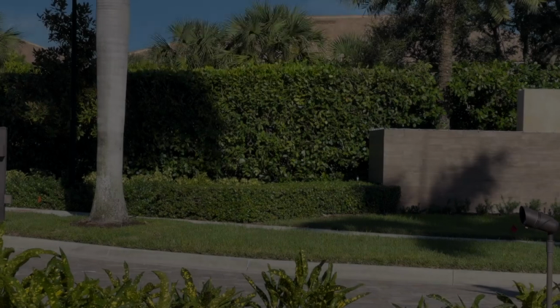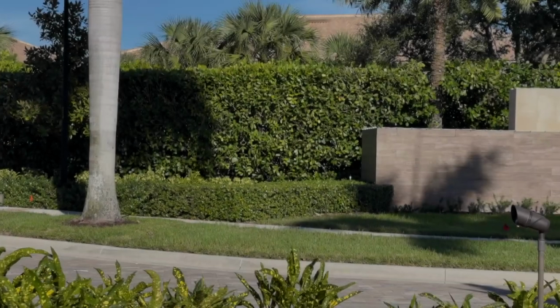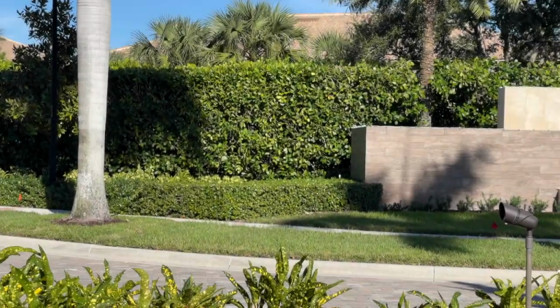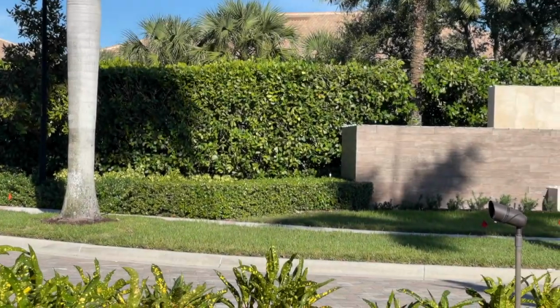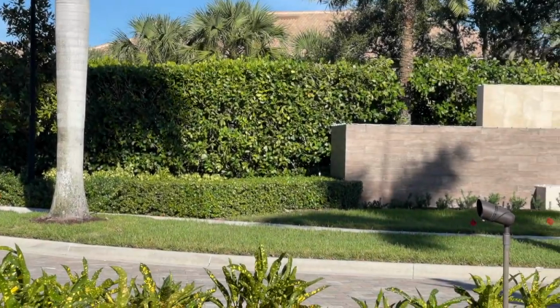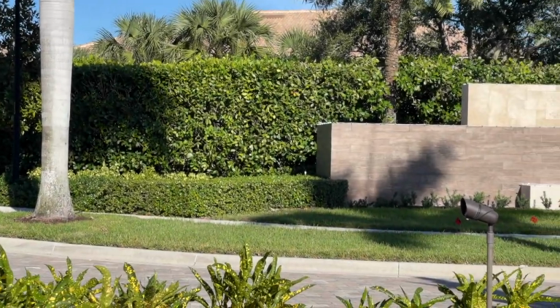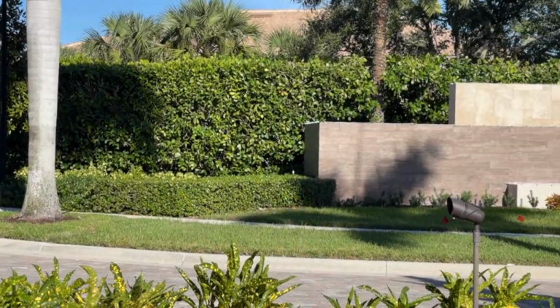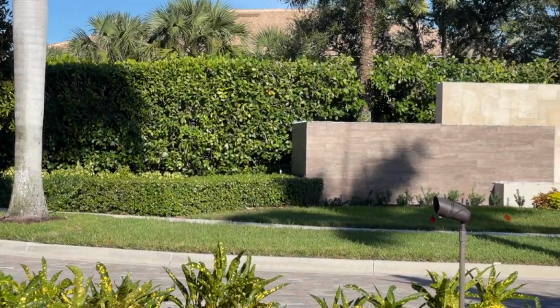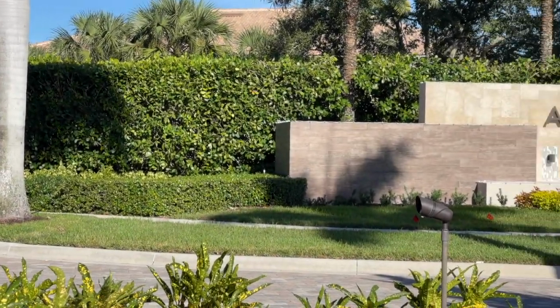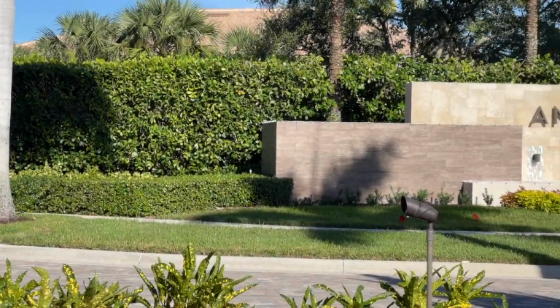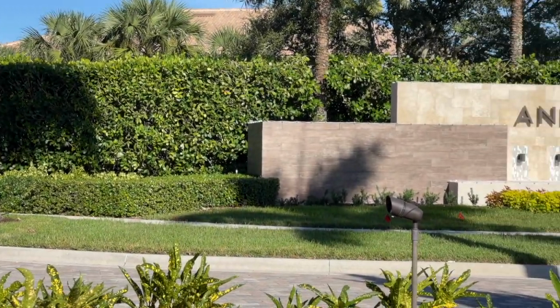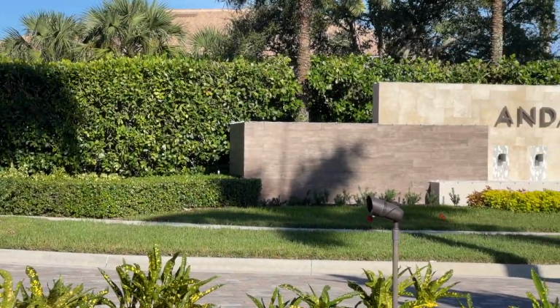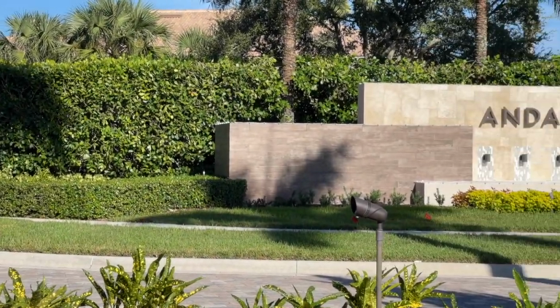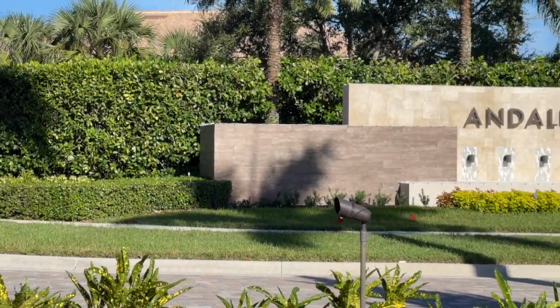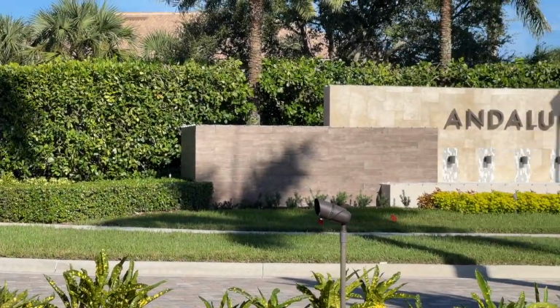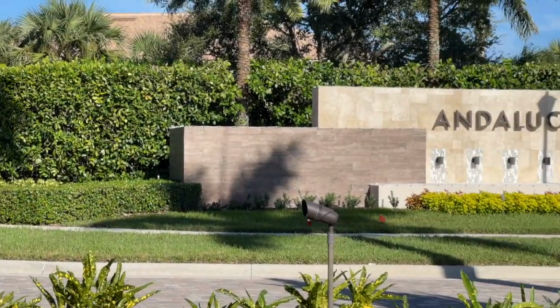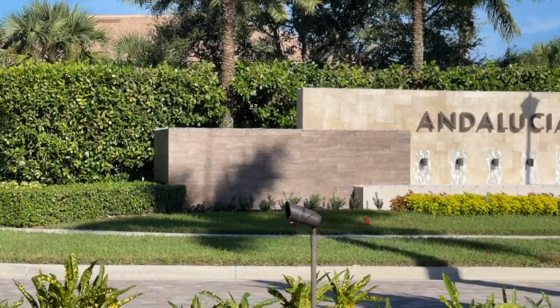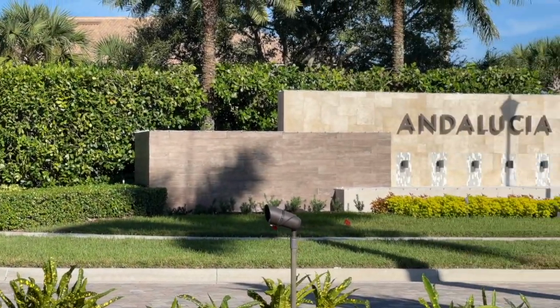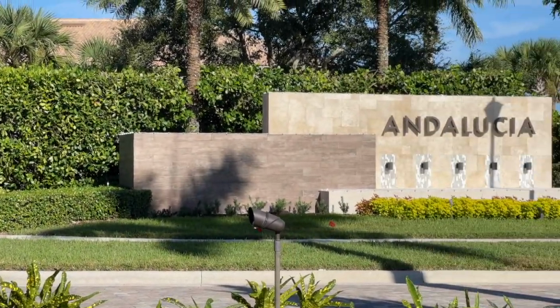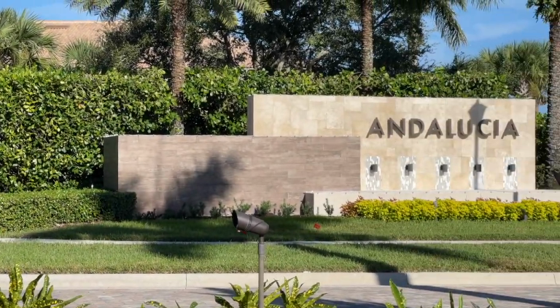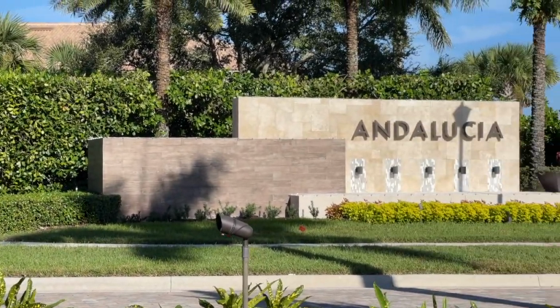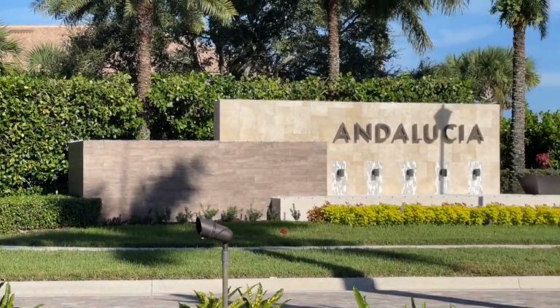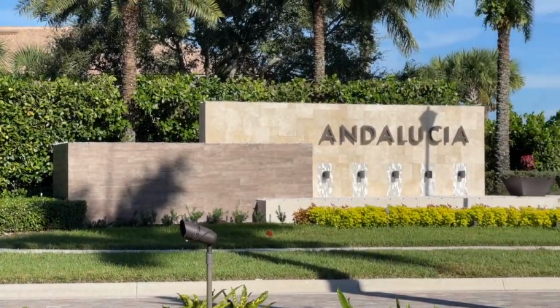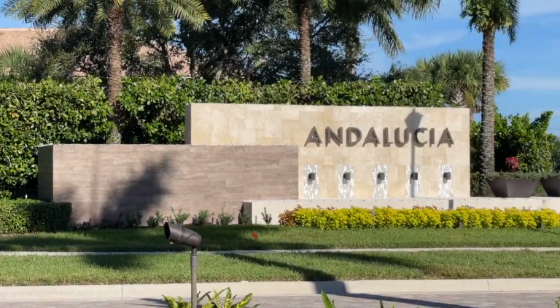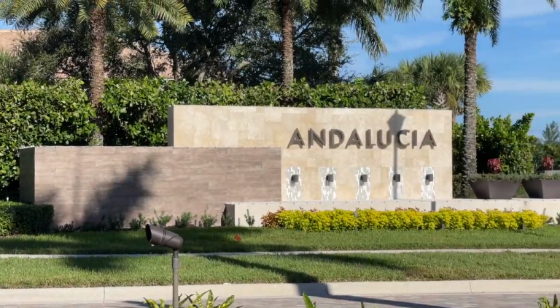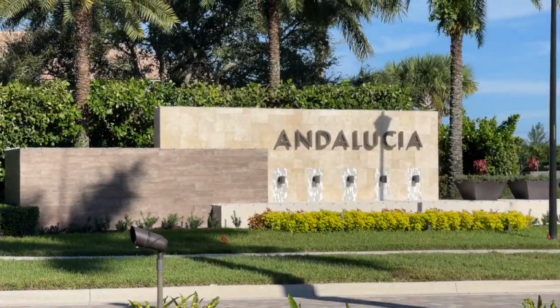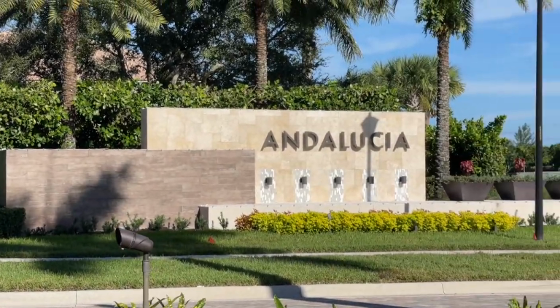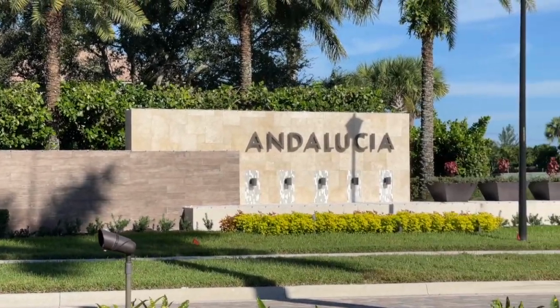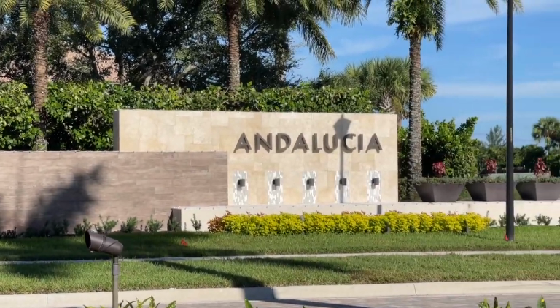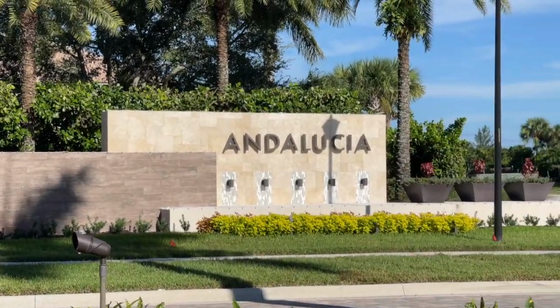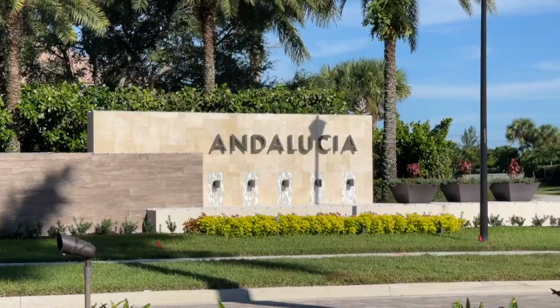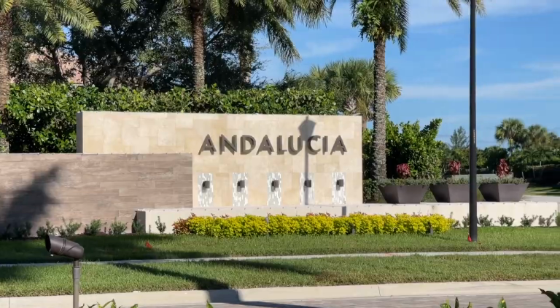Let's take a quick two-minute tour of a gorgeous gated community, Andalusia. Let's go.